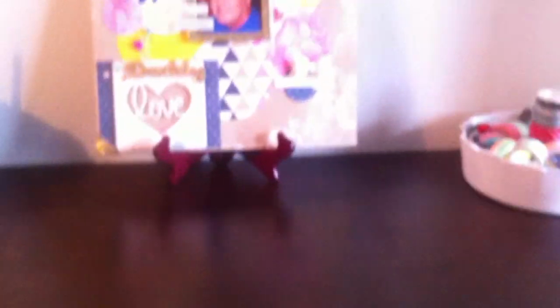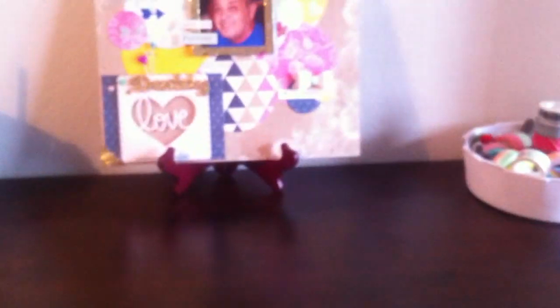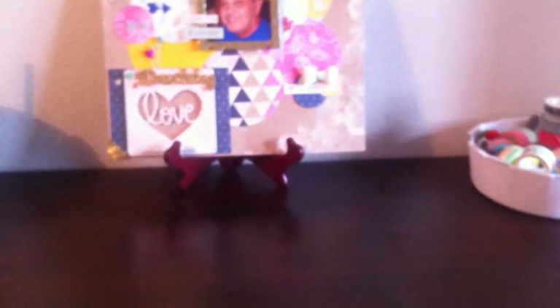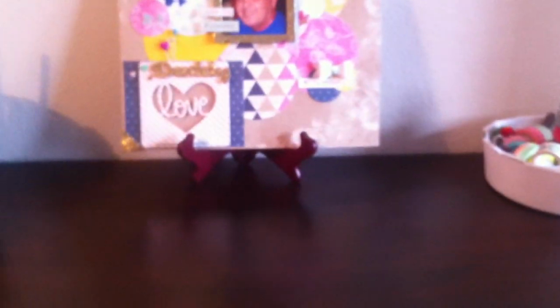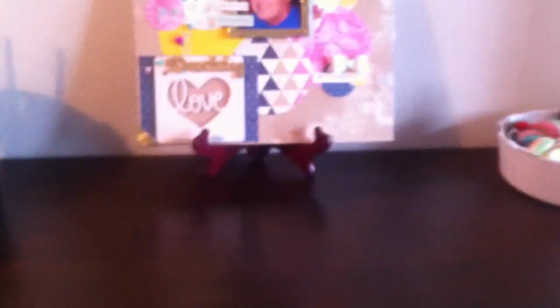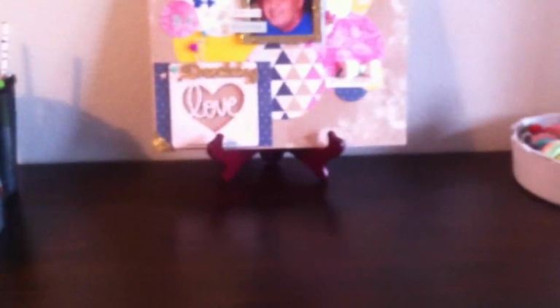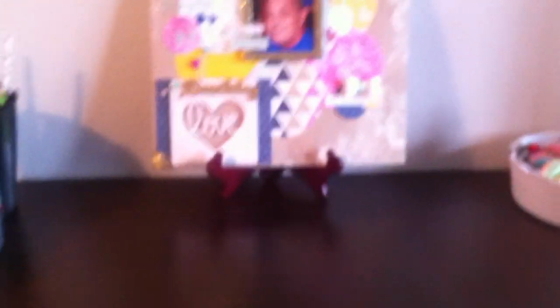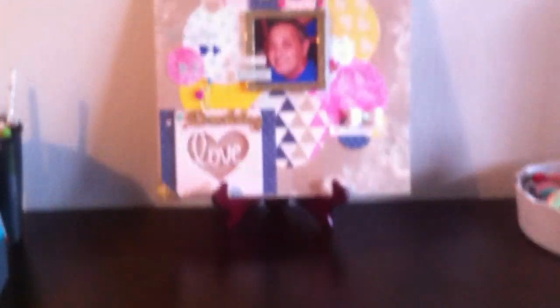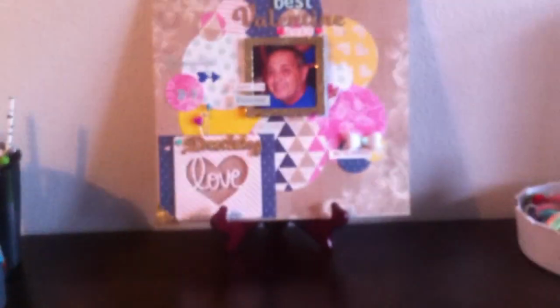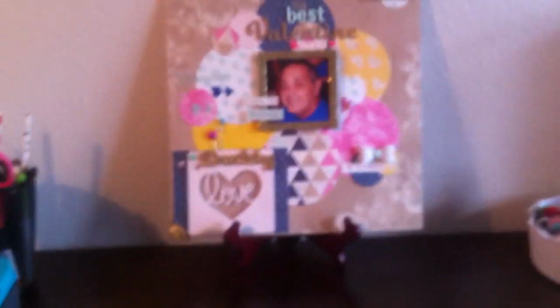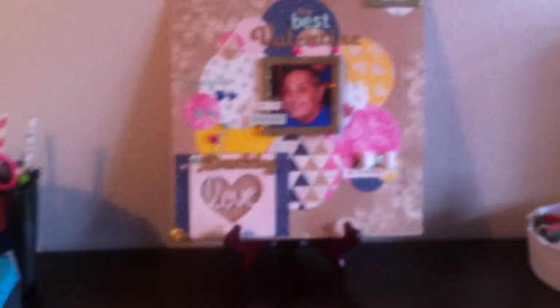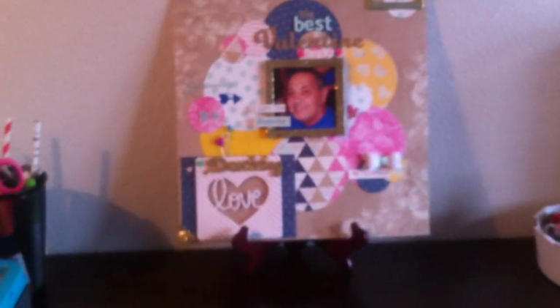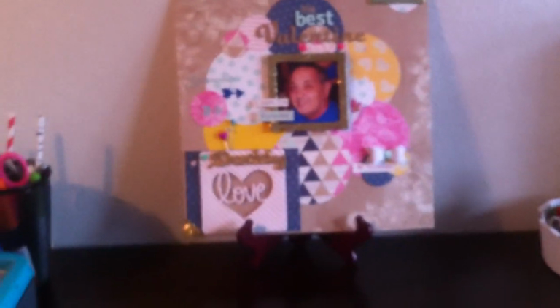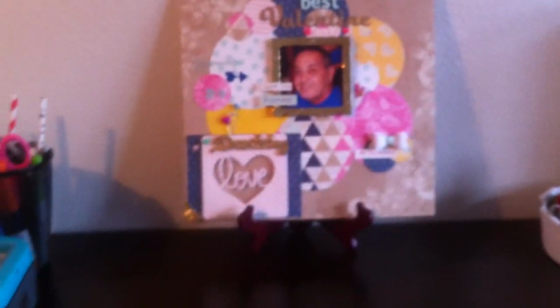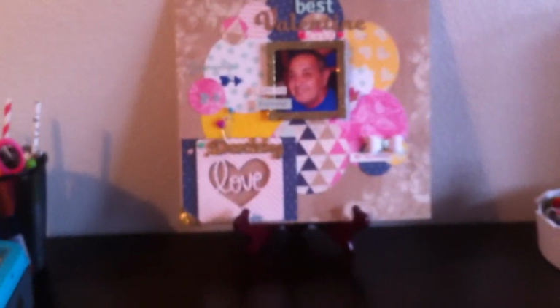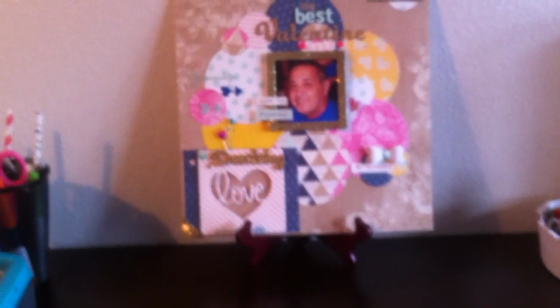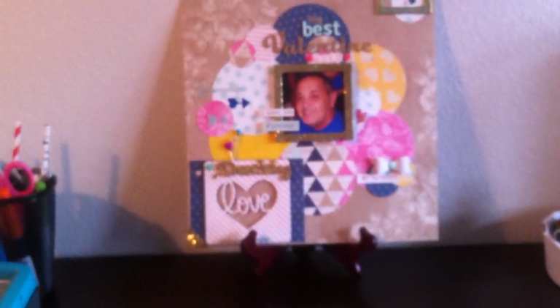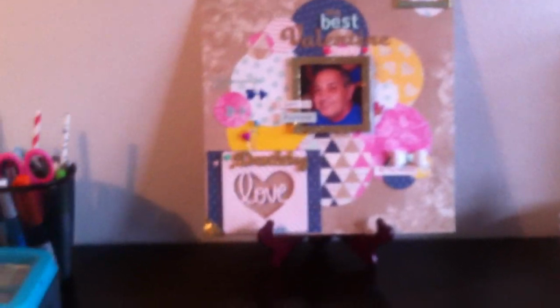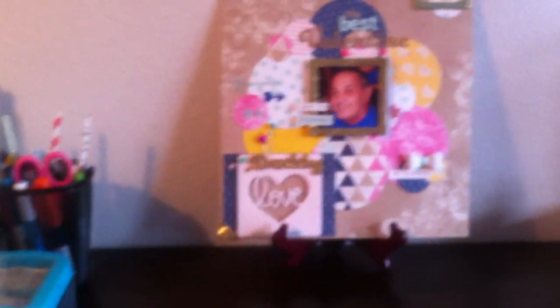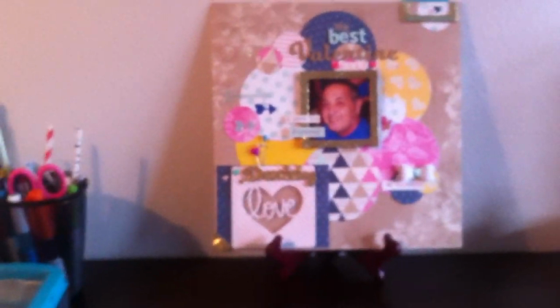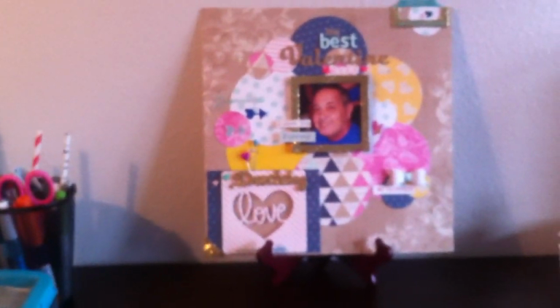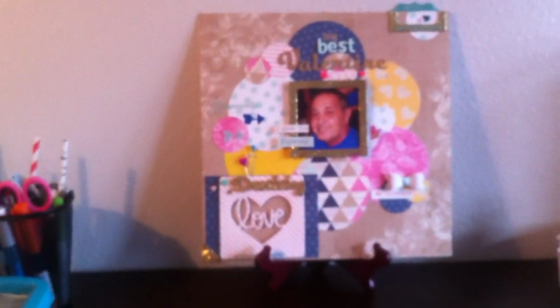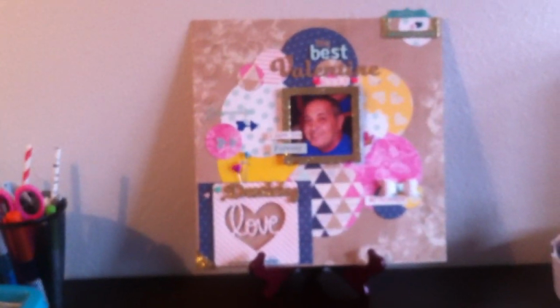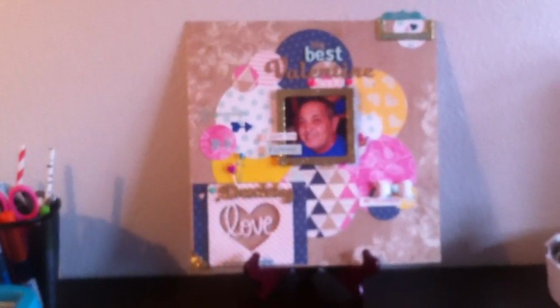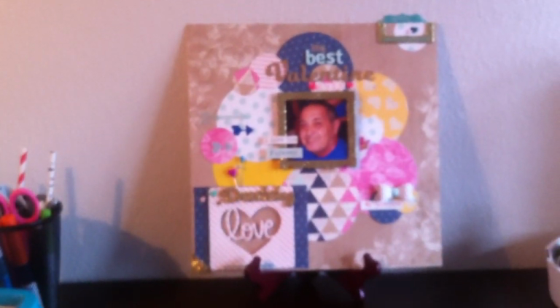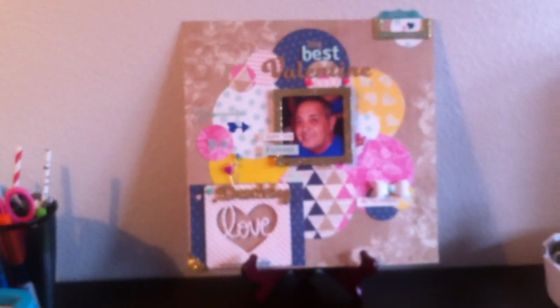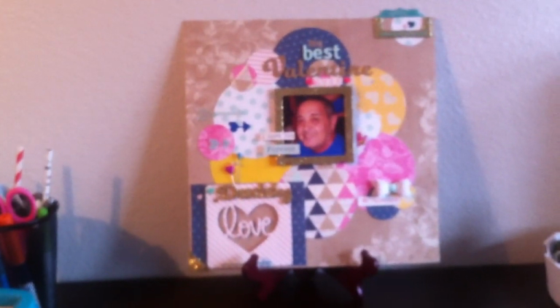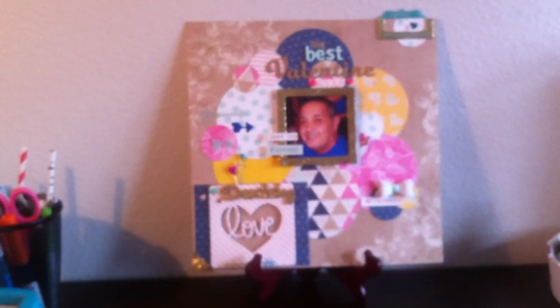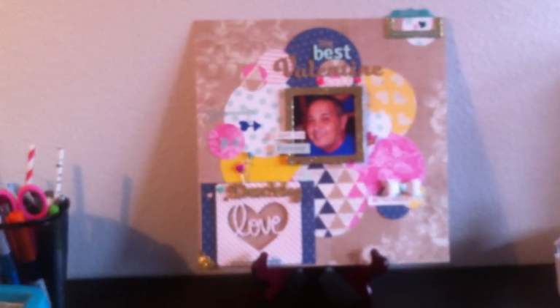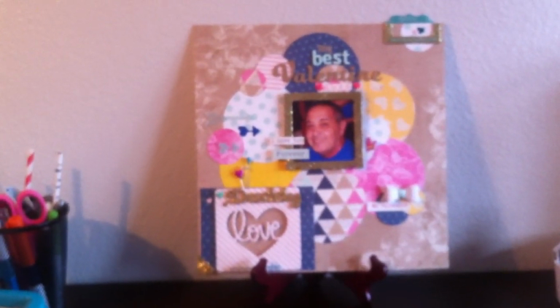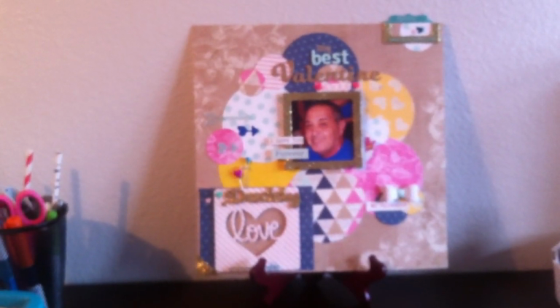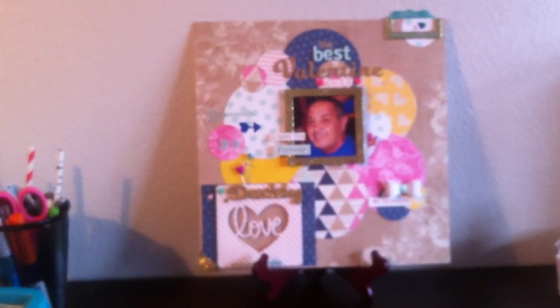And that is it for my haul. Thanks so much for watching, and I will talk to you soon.